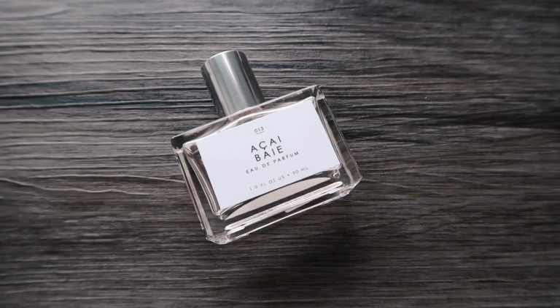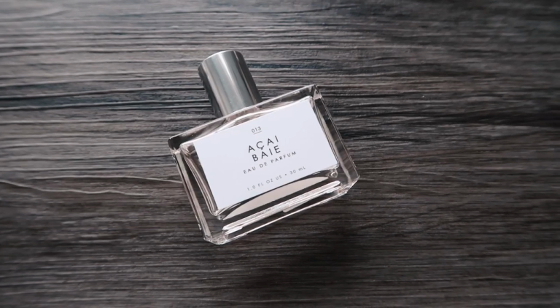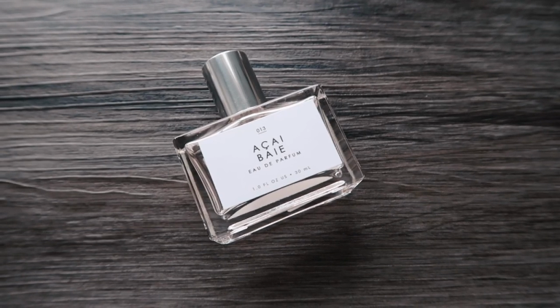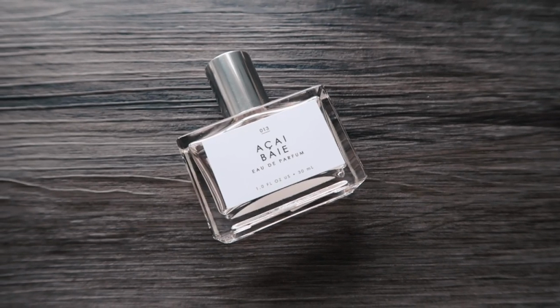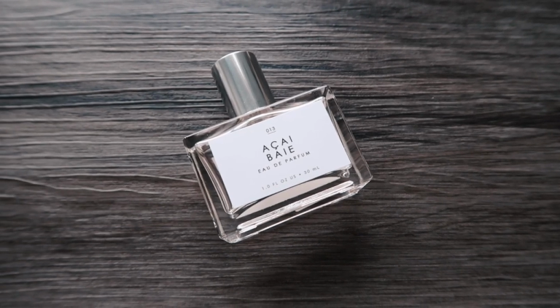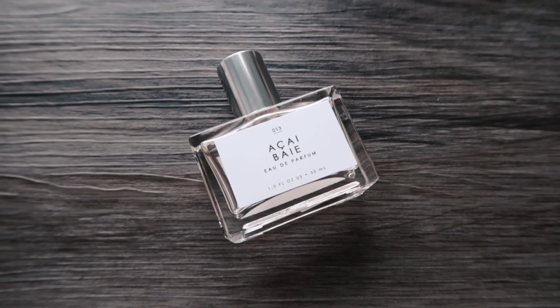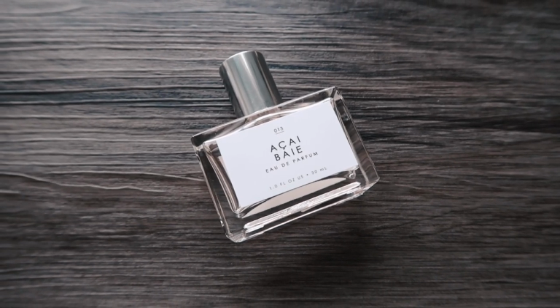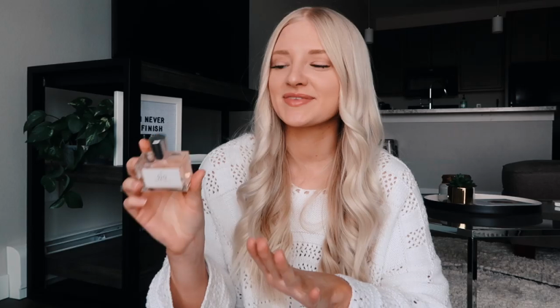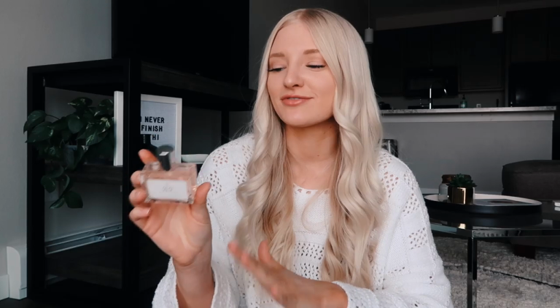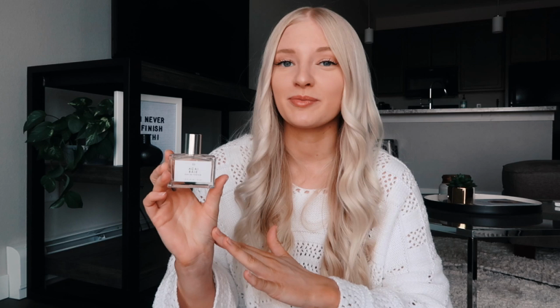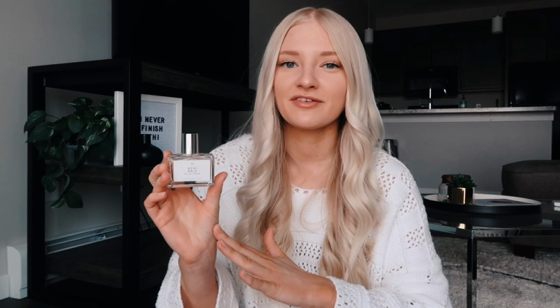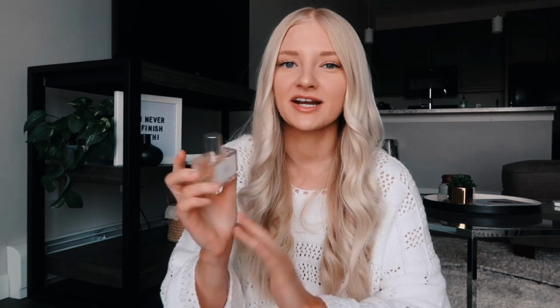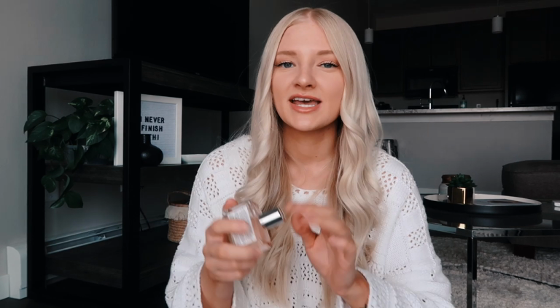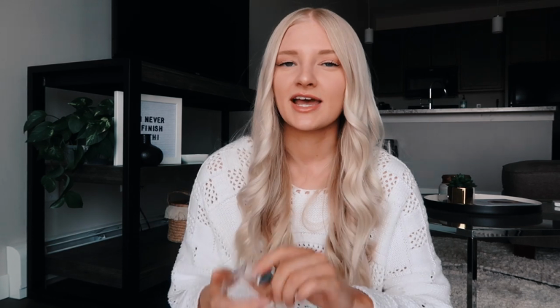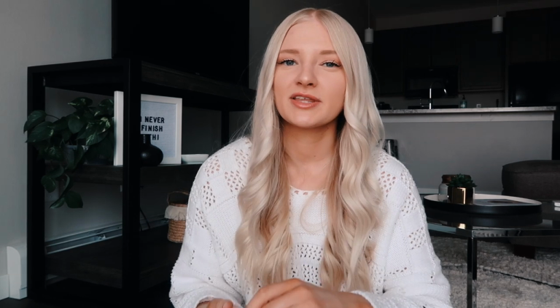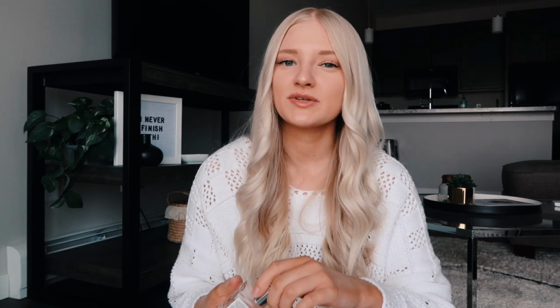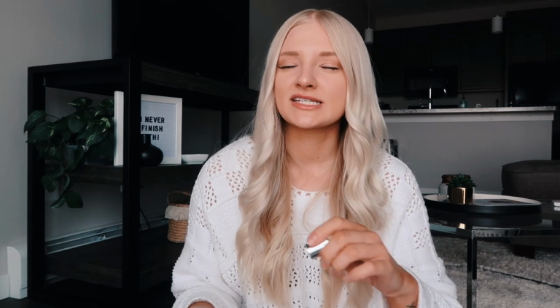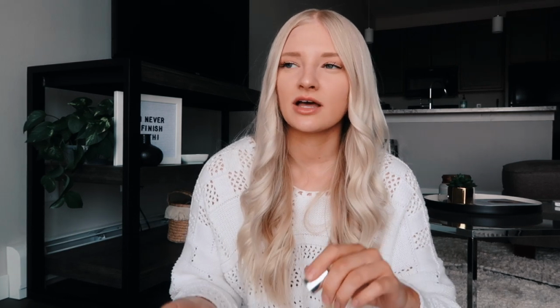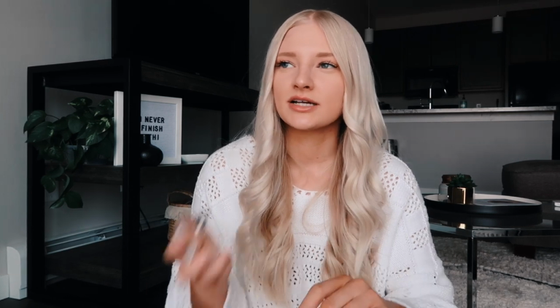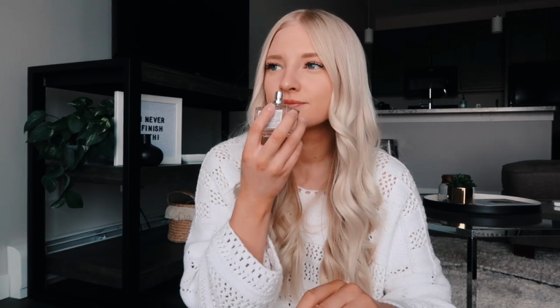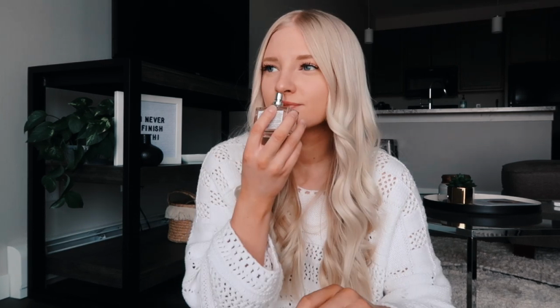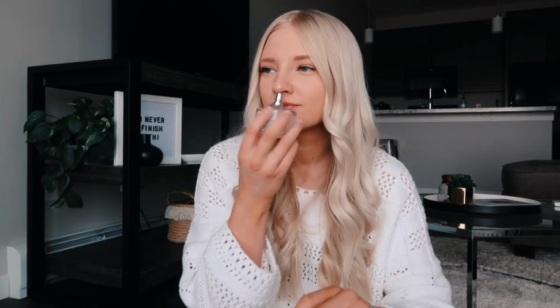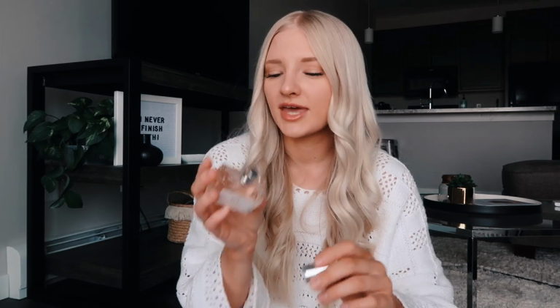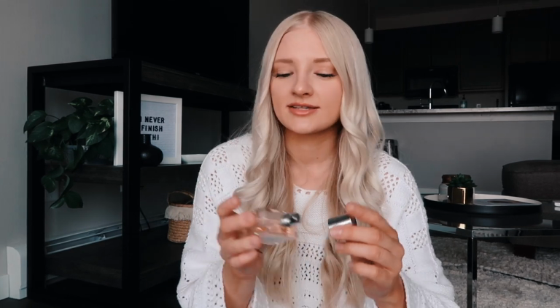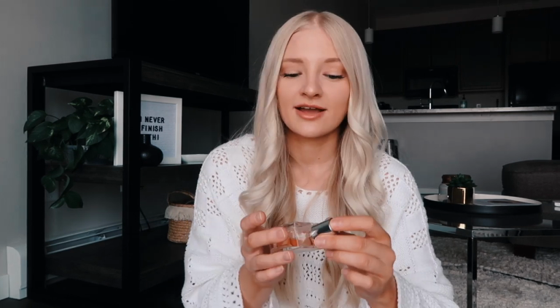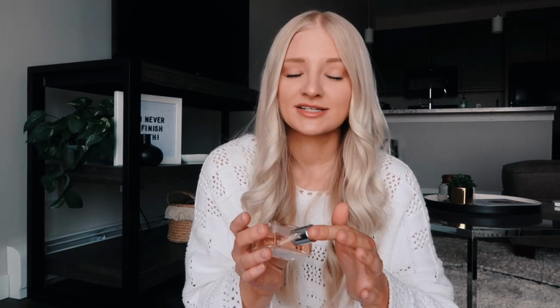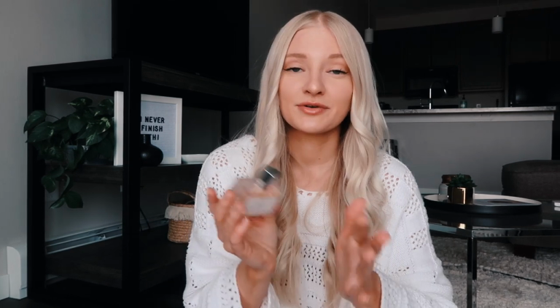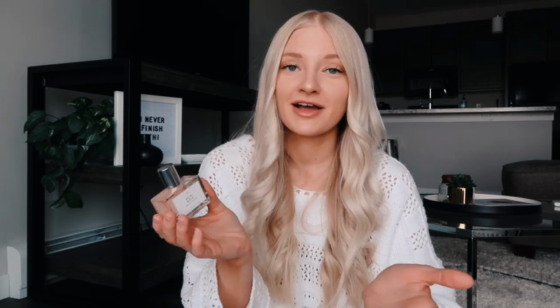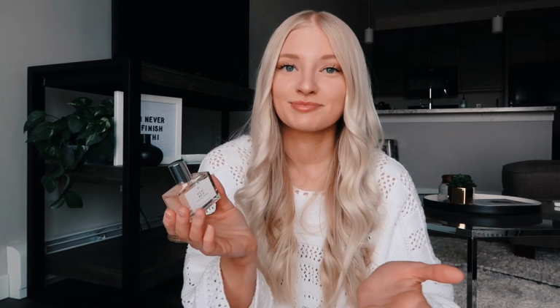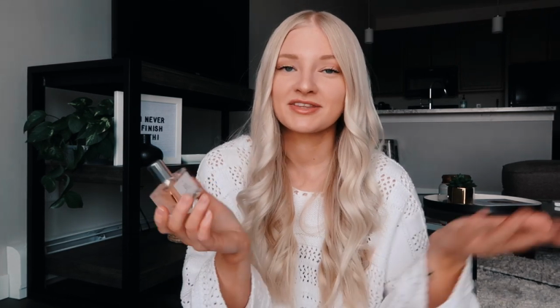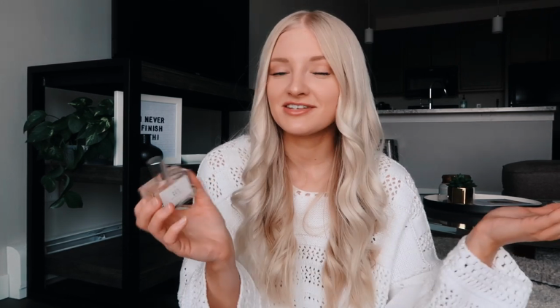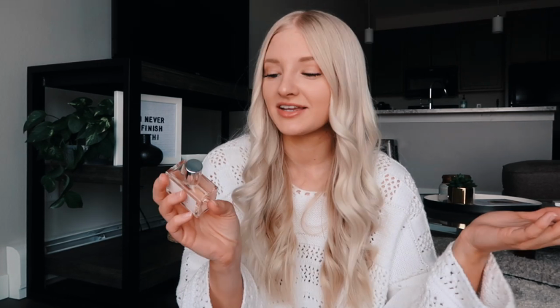Really random — this is the Acai Bay perfume from Urban Outfitters. I believe it was $18. I honestly don't know how to explain the scent, but it smells amazing.